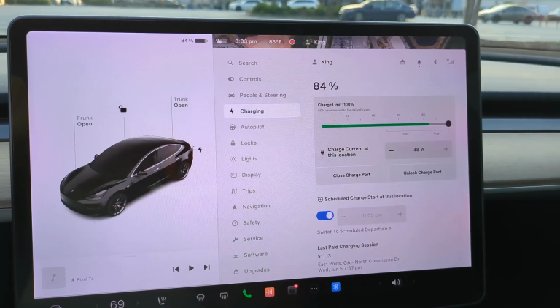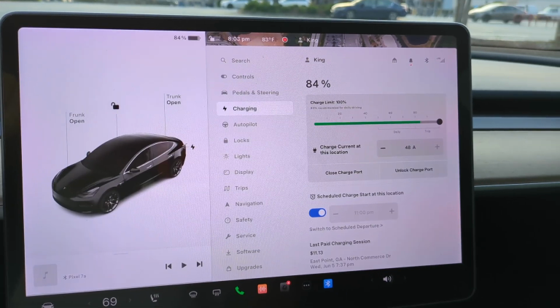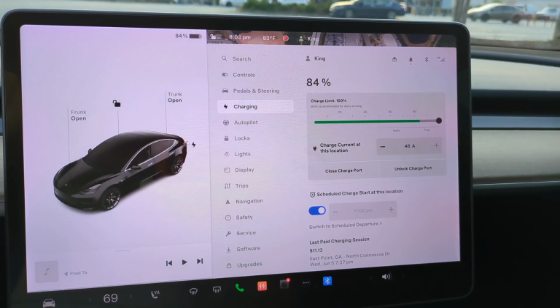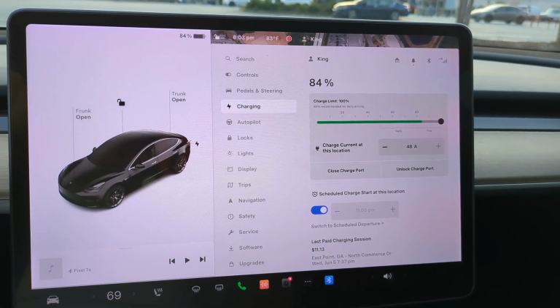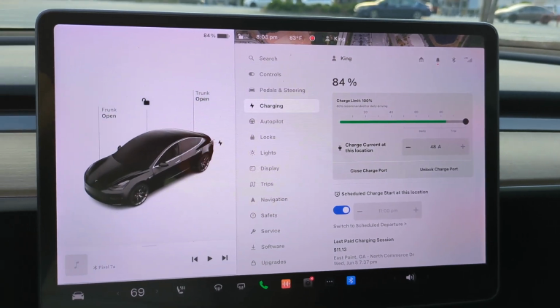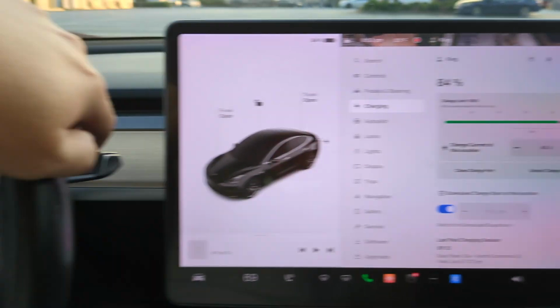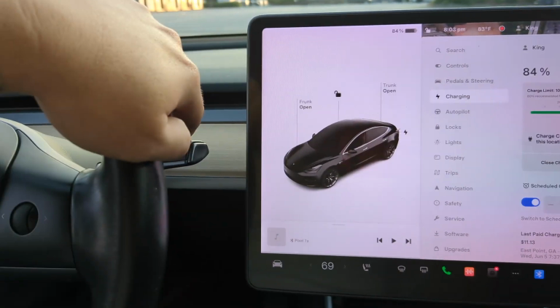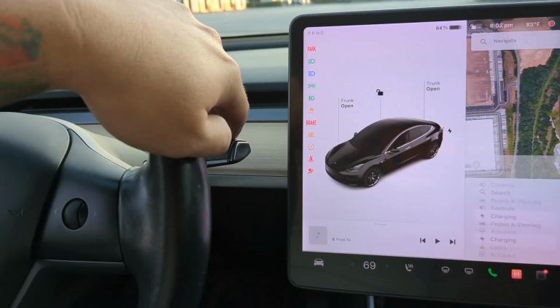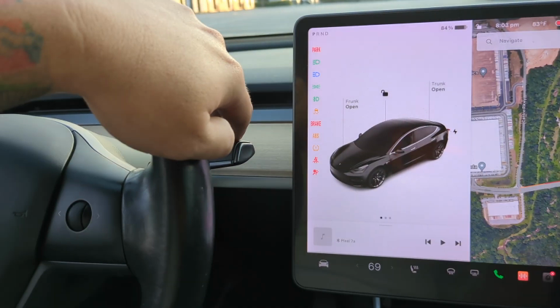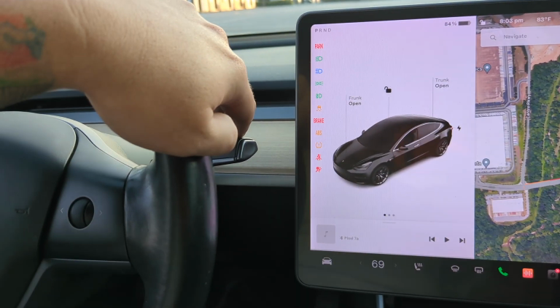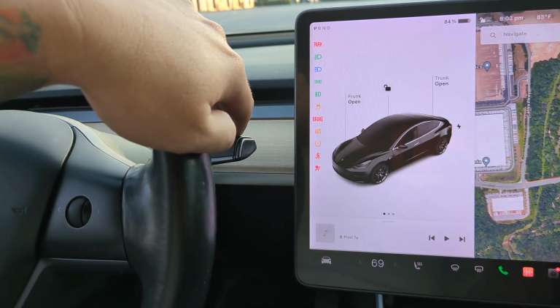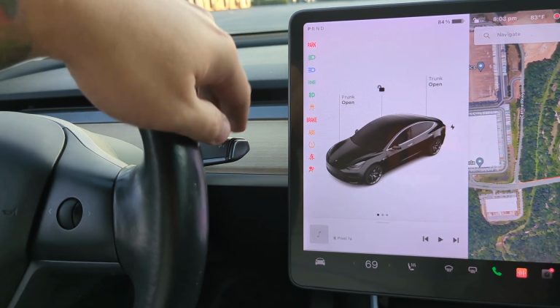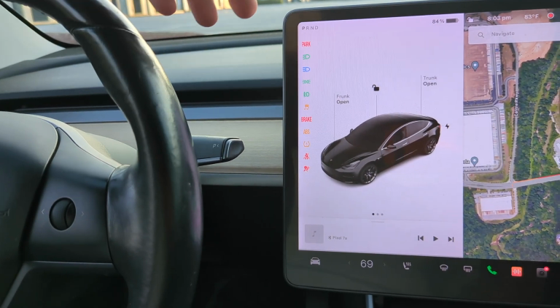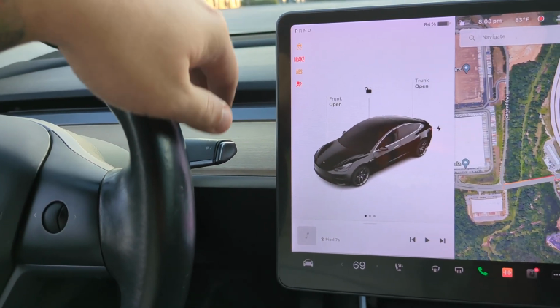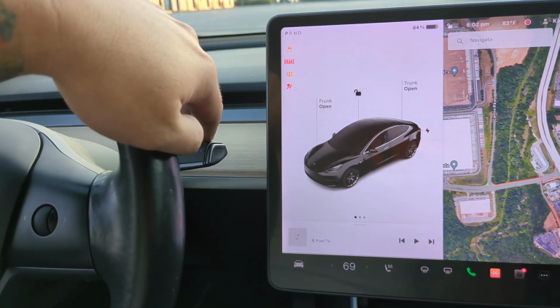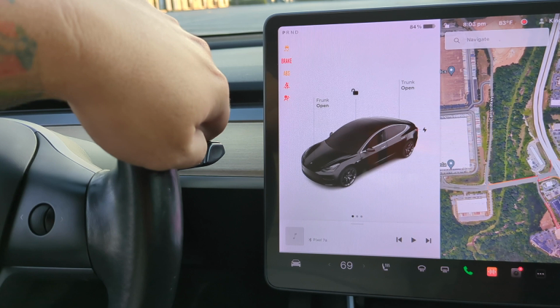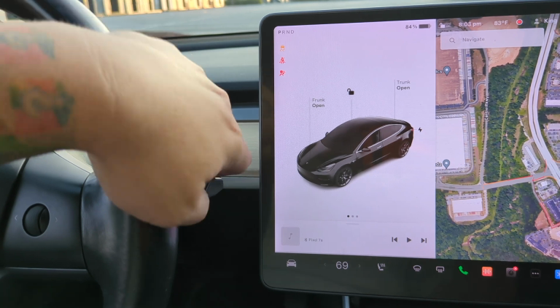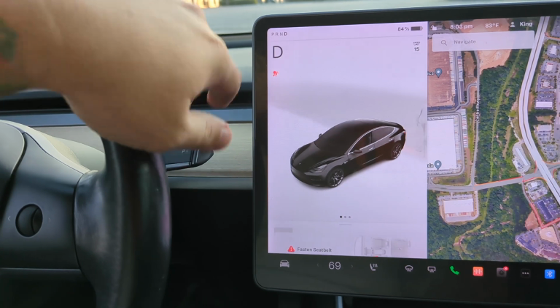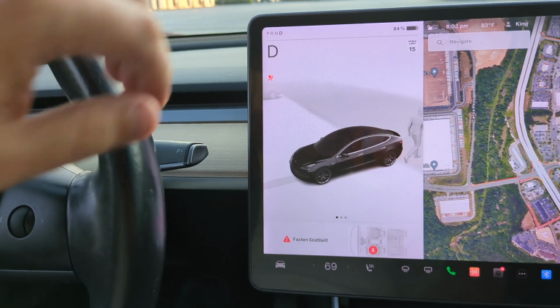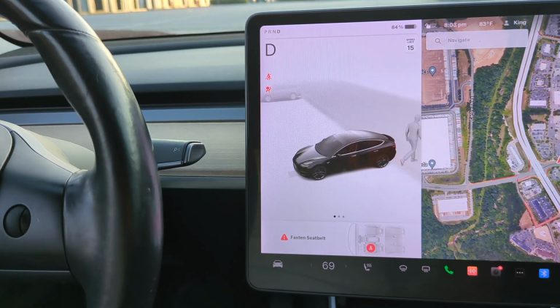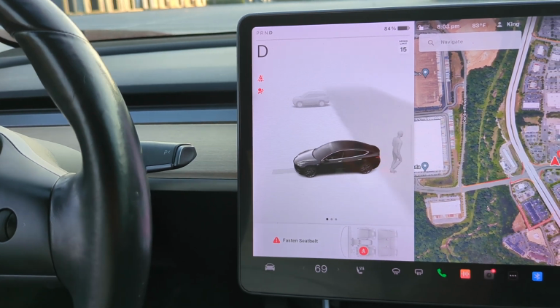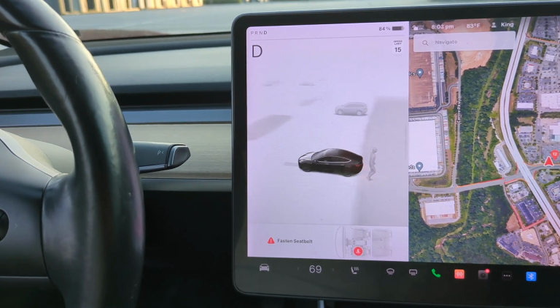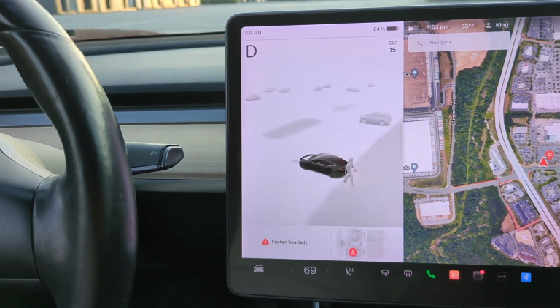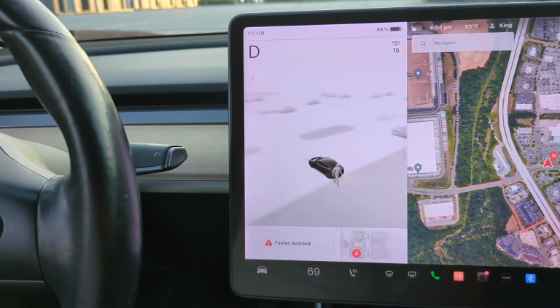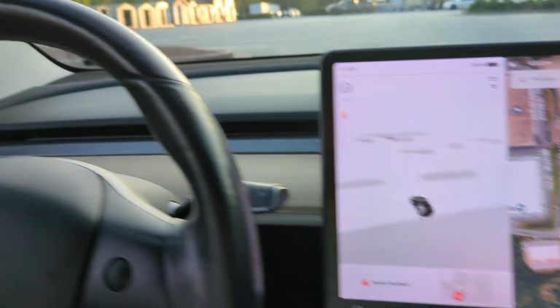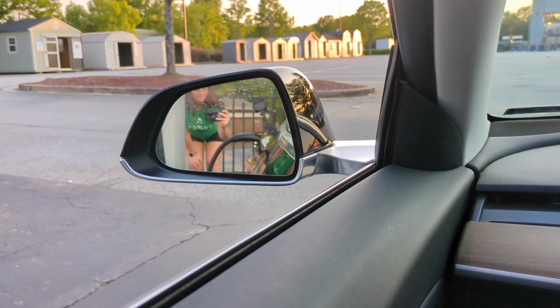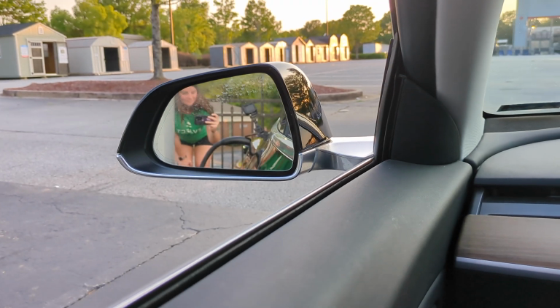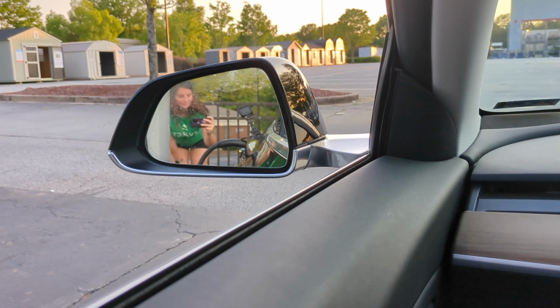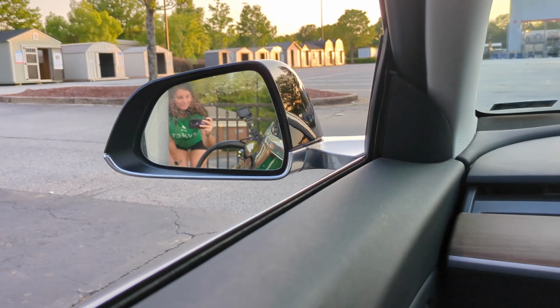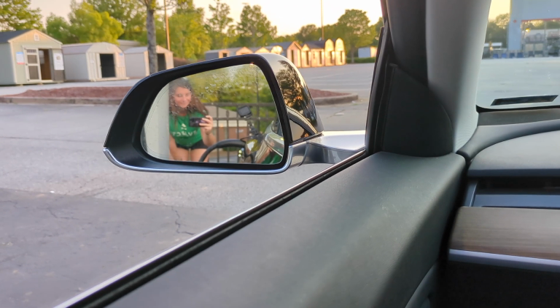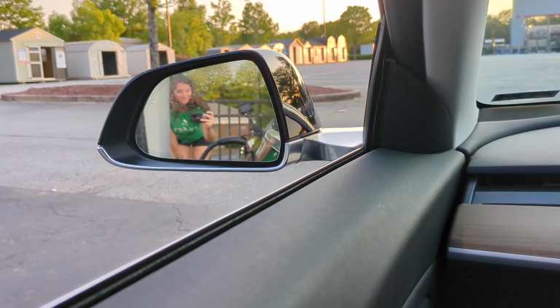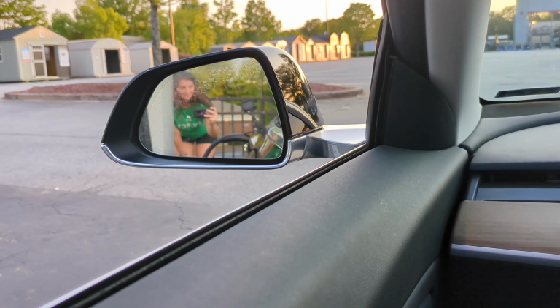The charge port is closed, it thinks the cable is unplugged. I can put my foot on the brake, I can go into drive, and then I can pull away.